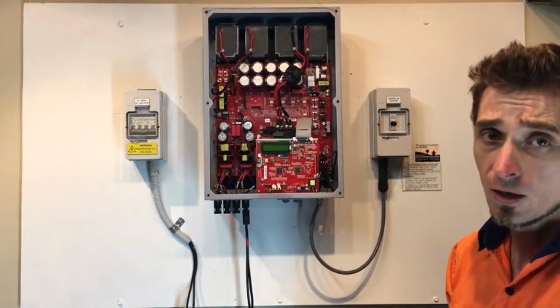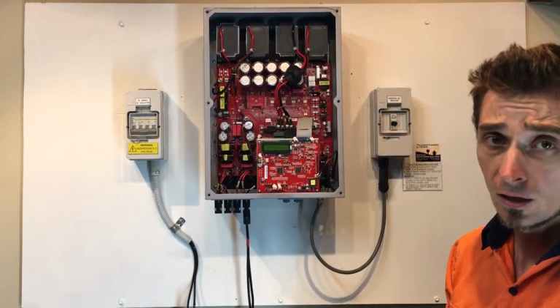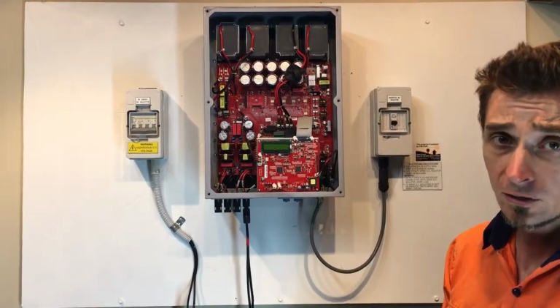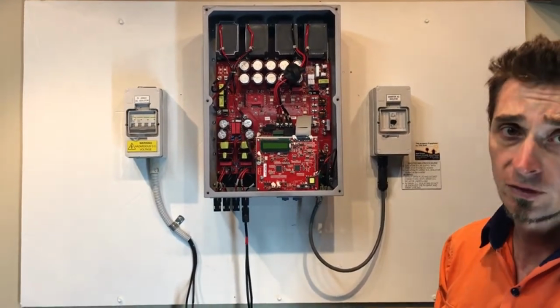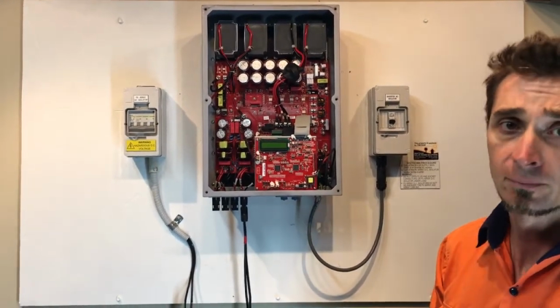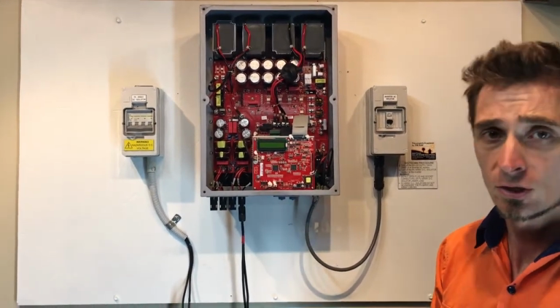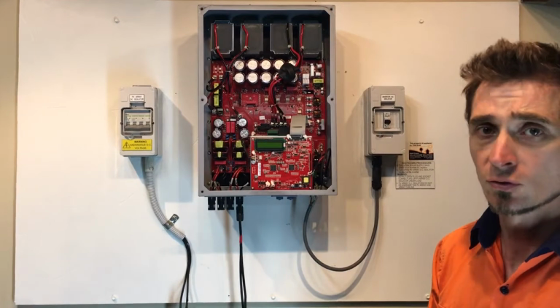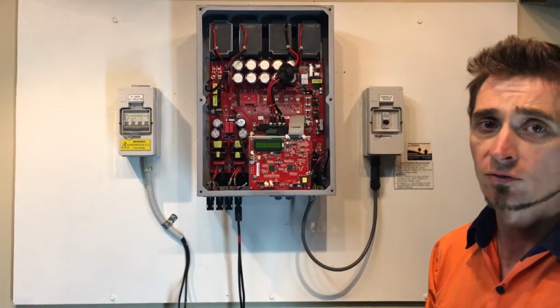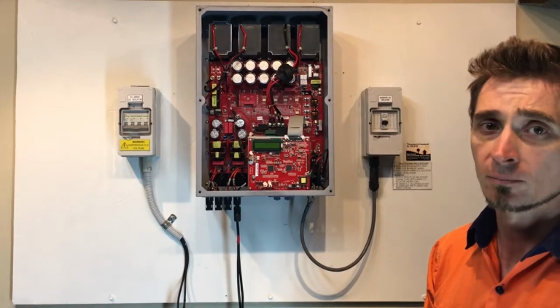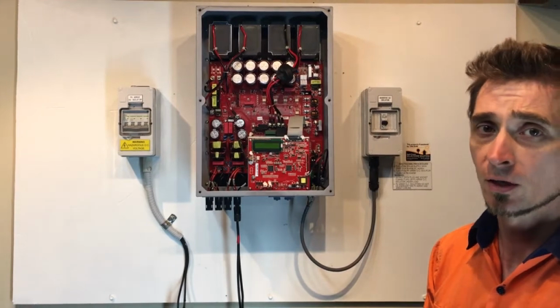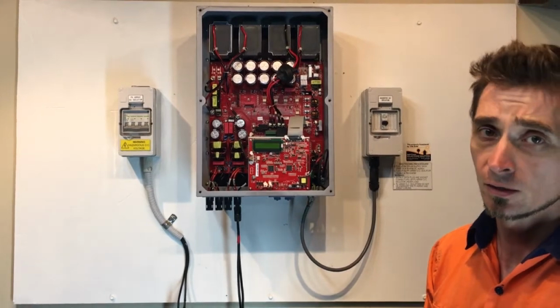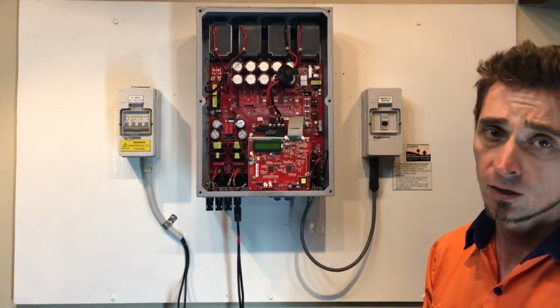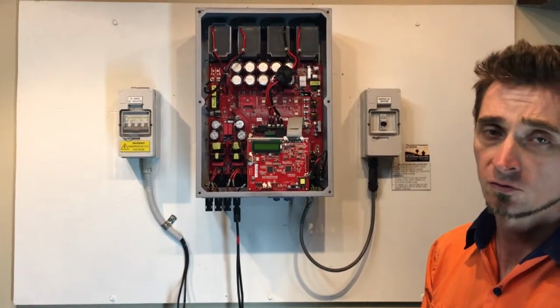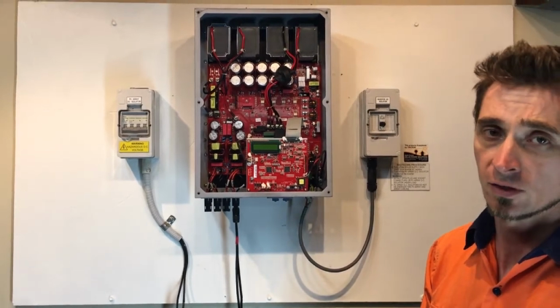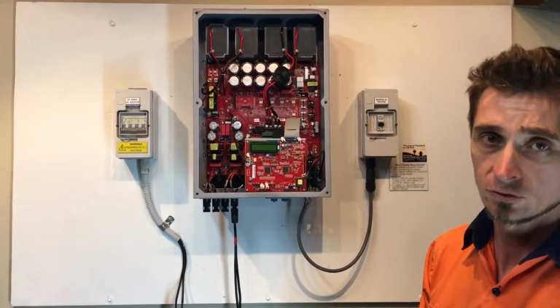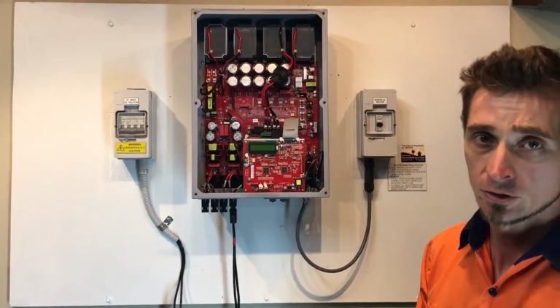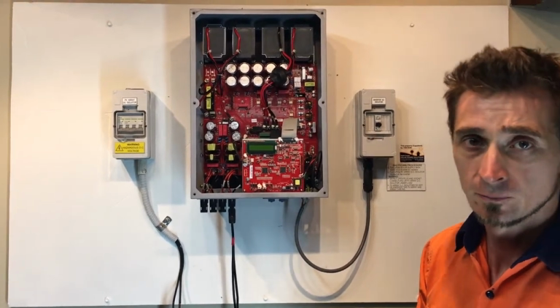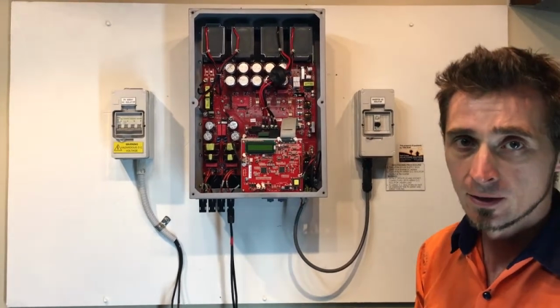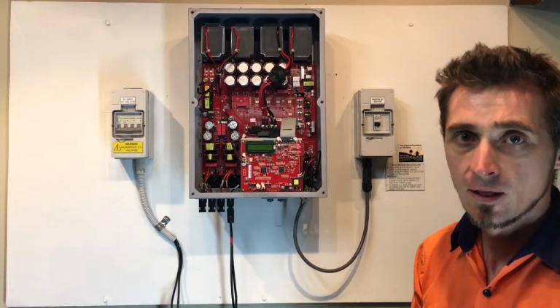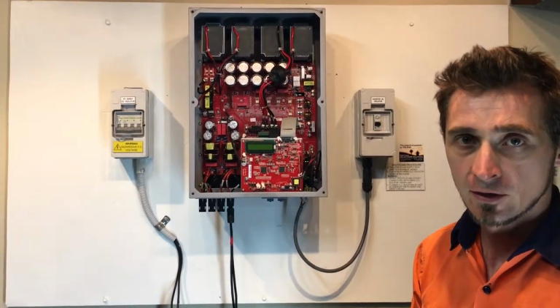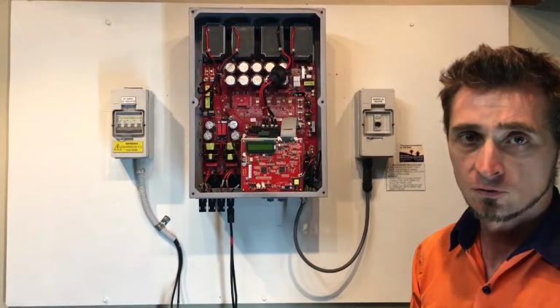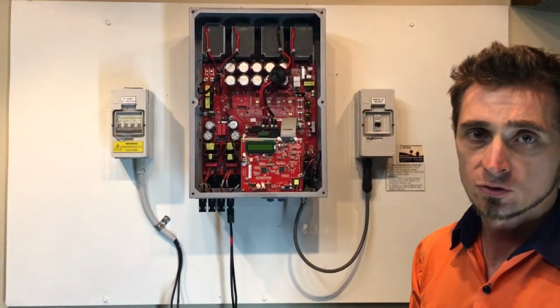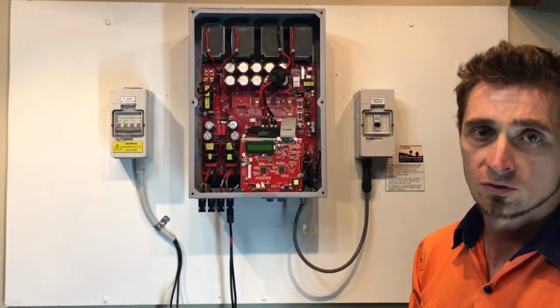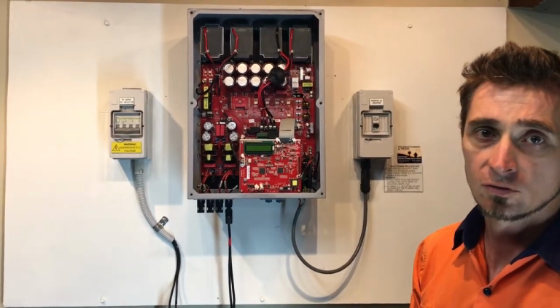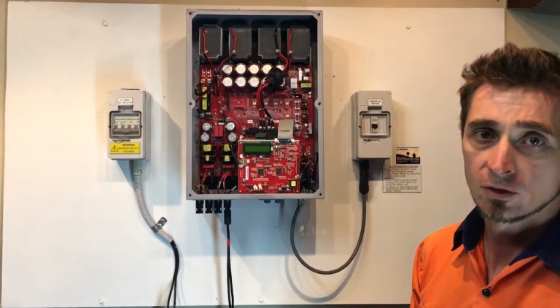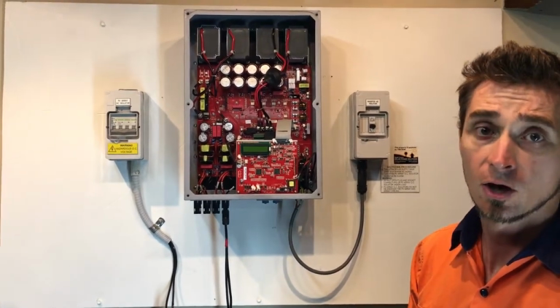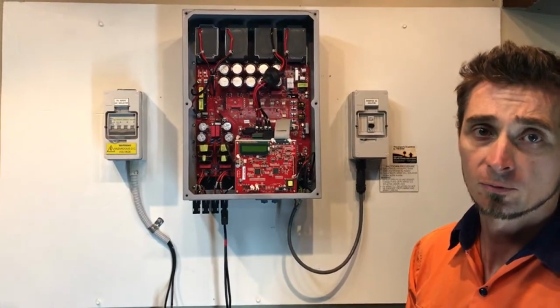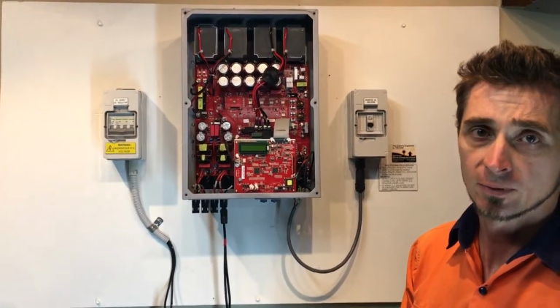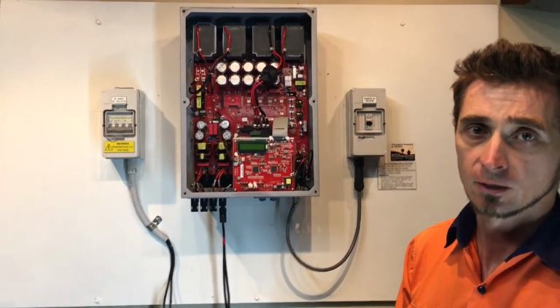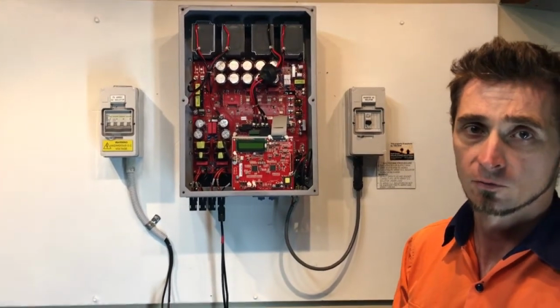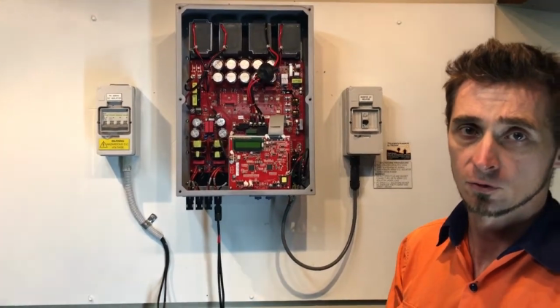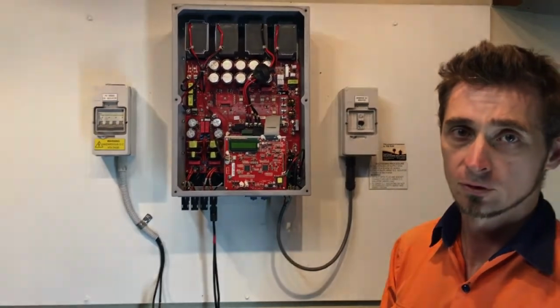Make sure it's done by a licensed electrician. Thanks for watching this video, I hope it's been helpful for you.